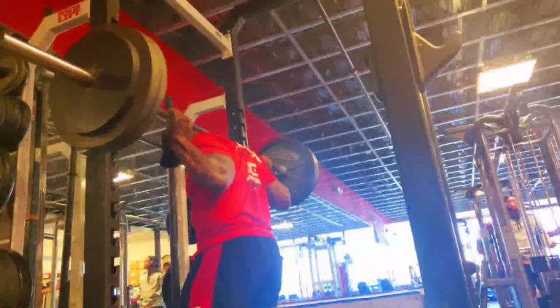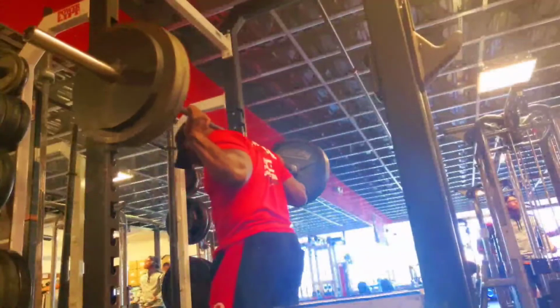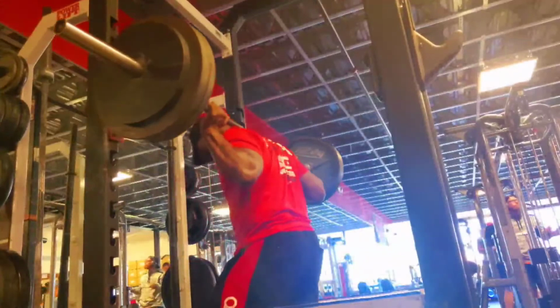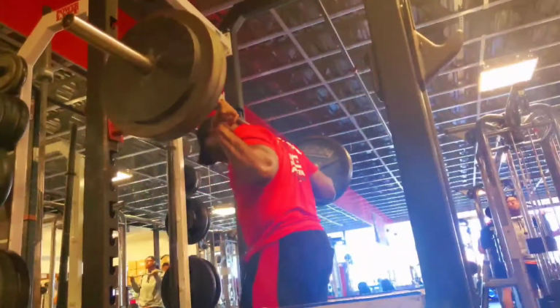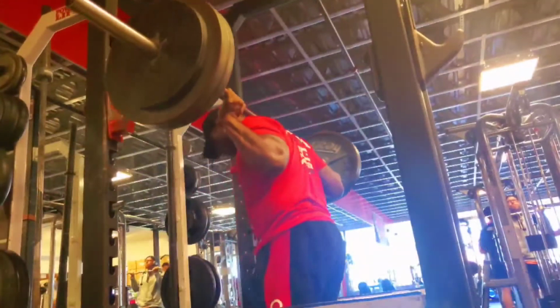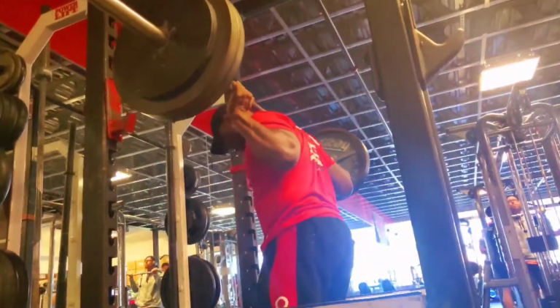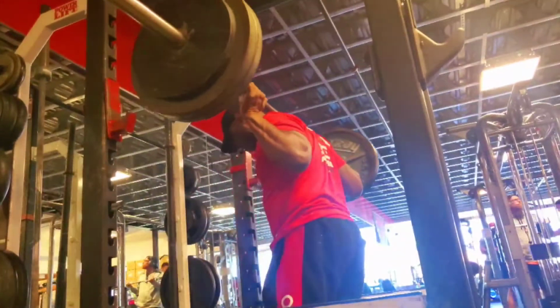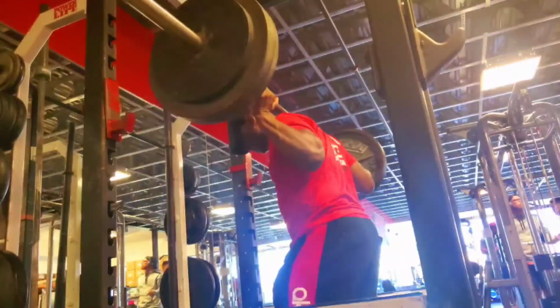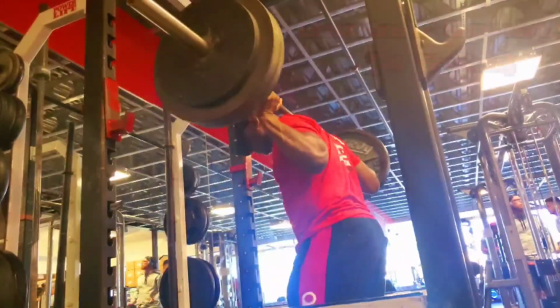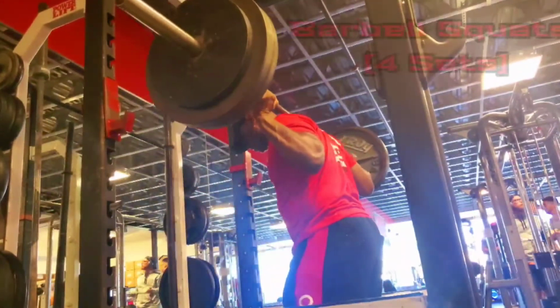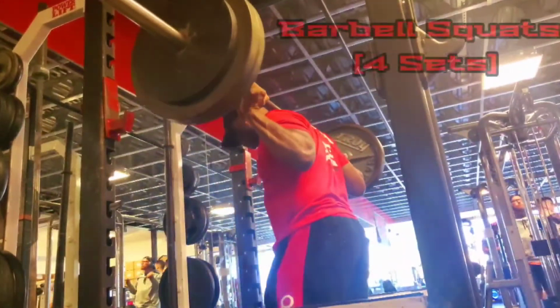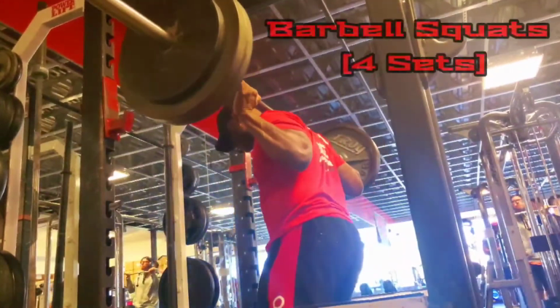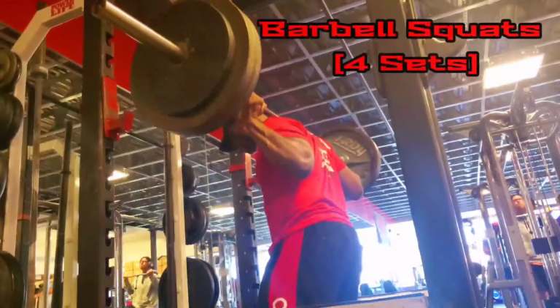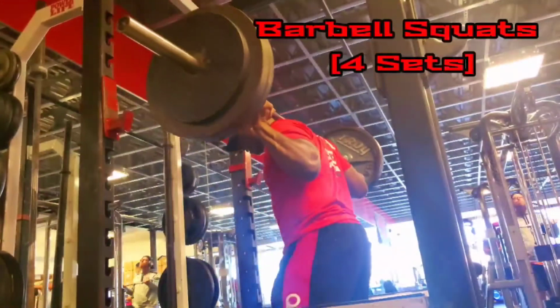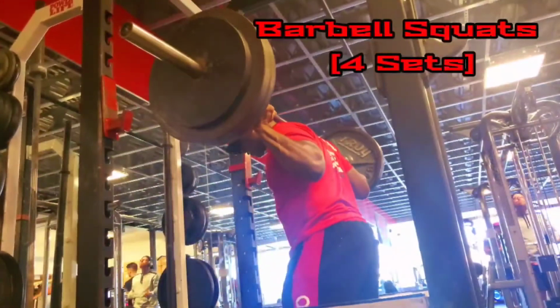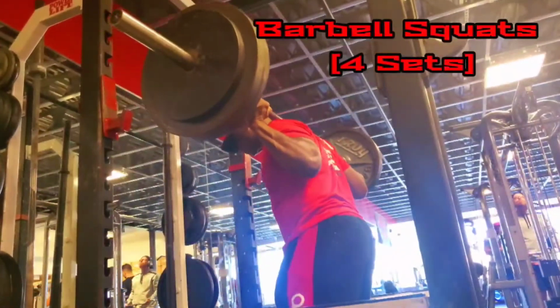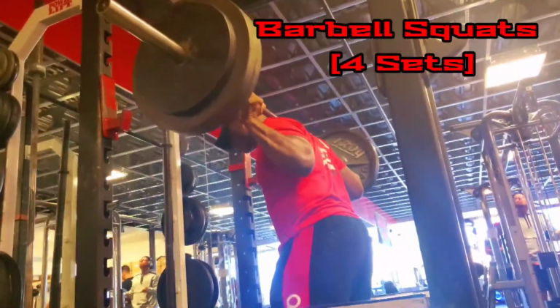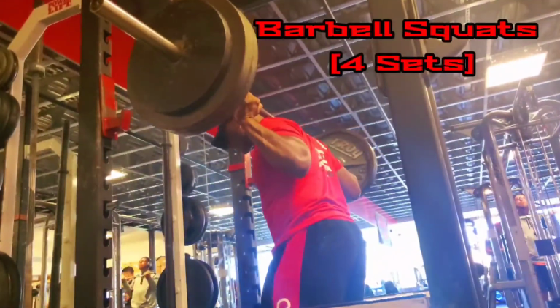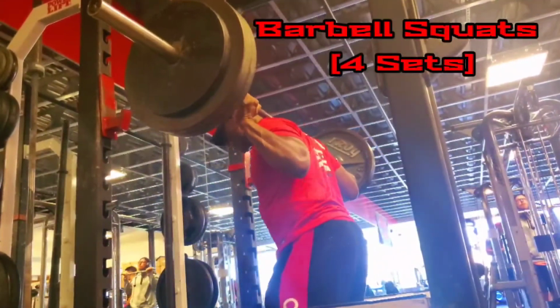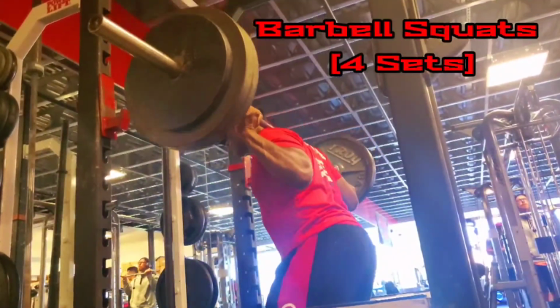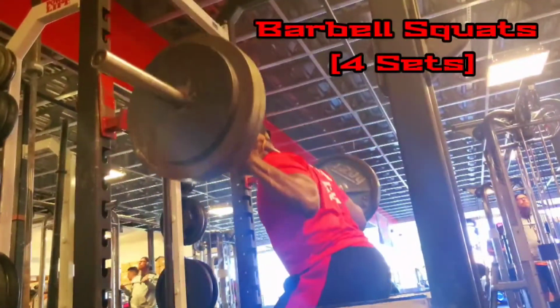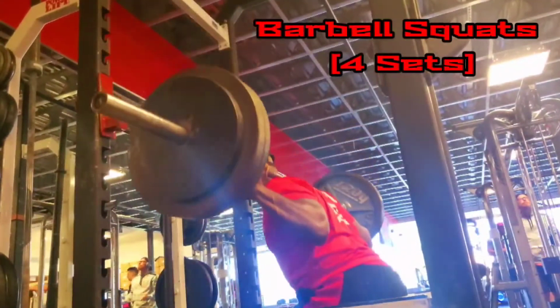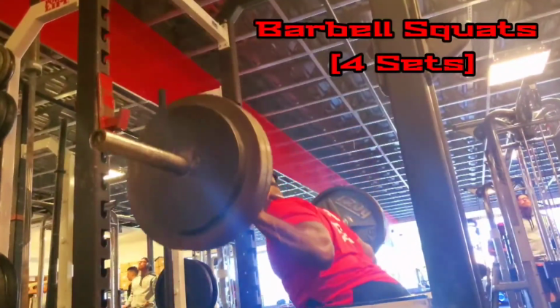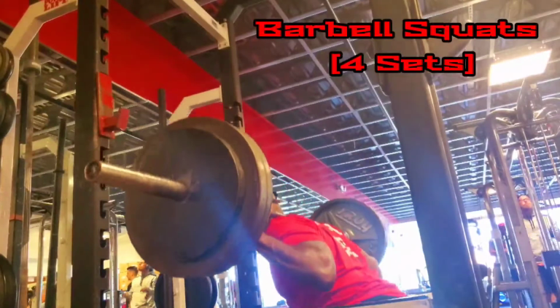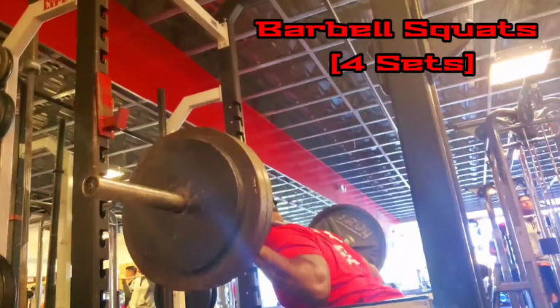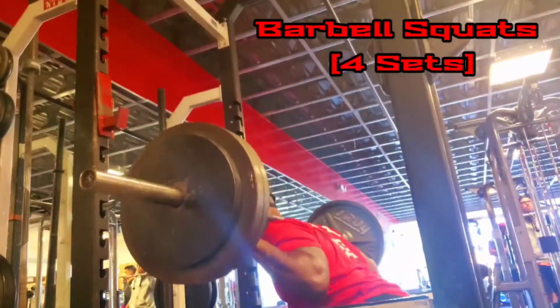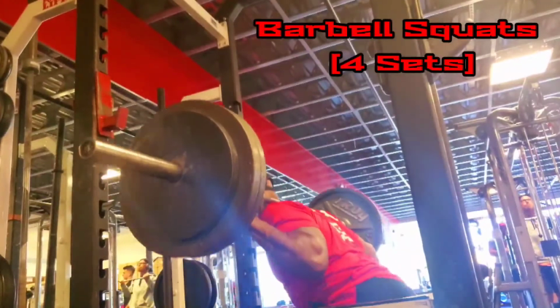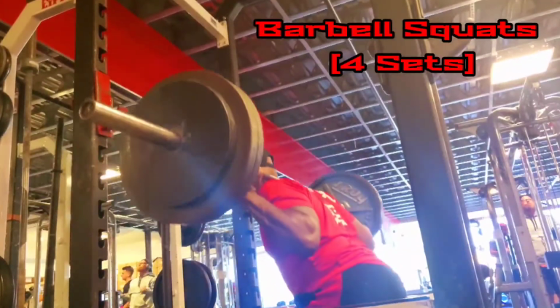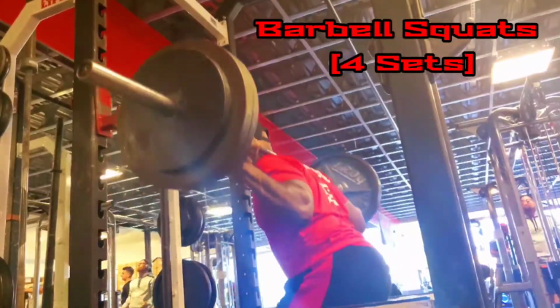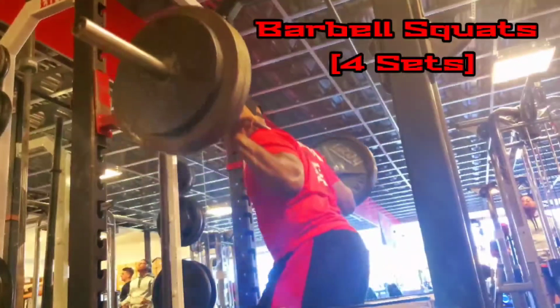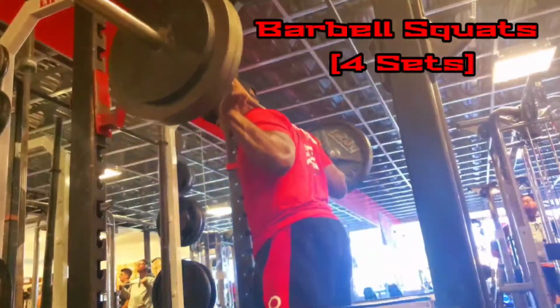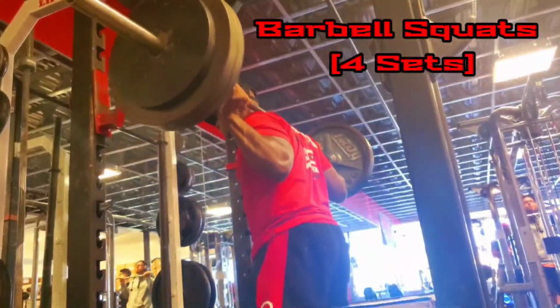The first exercise is standing barbell squats, in which we did four total sets with two warm-up sets in the beginning.